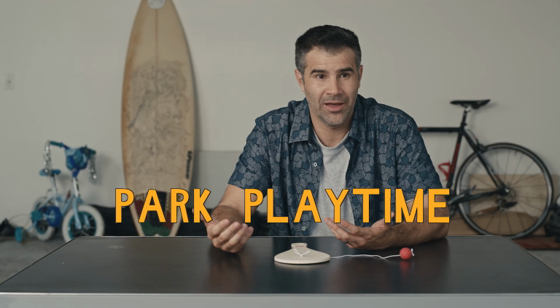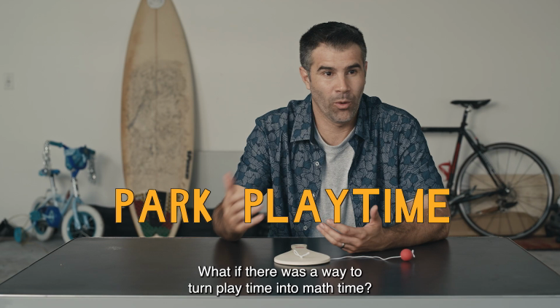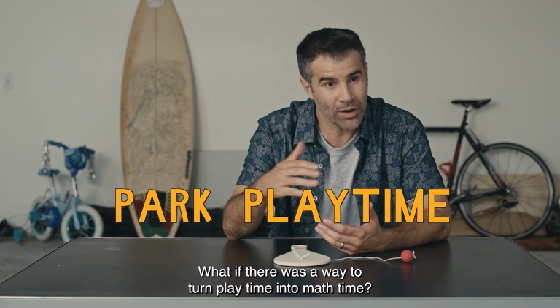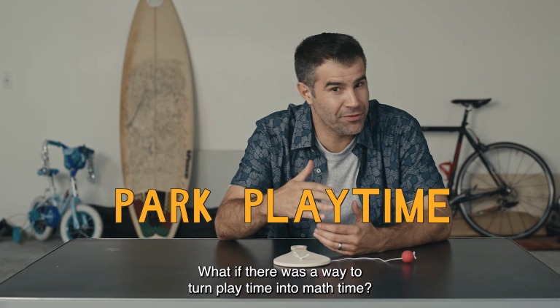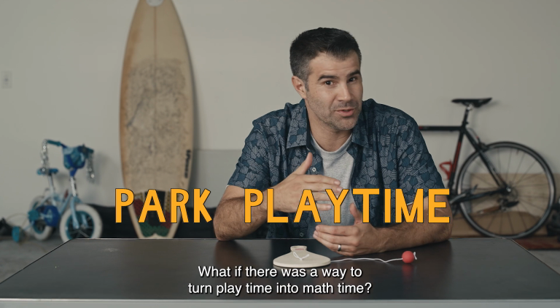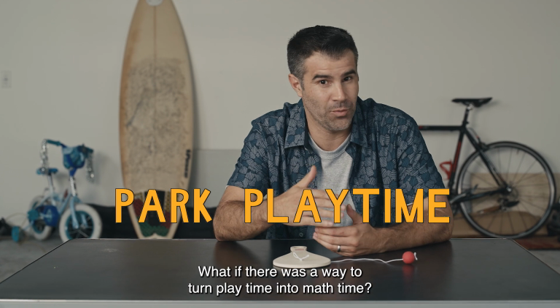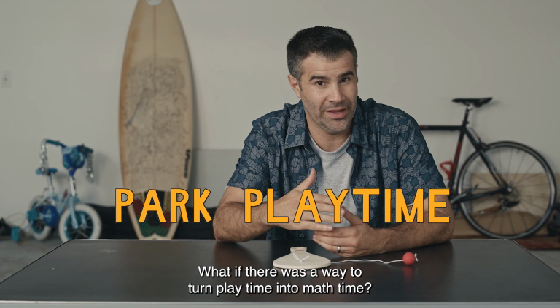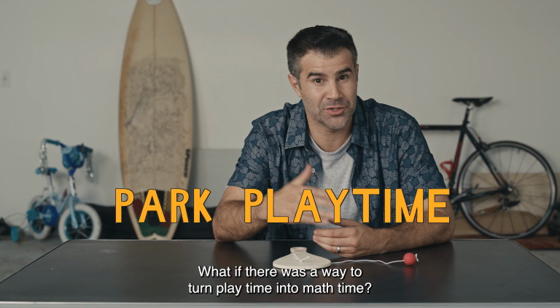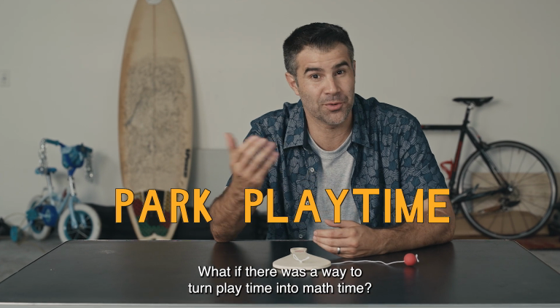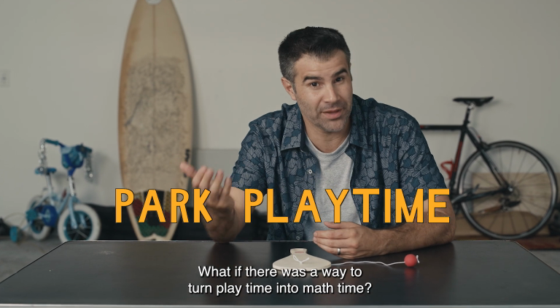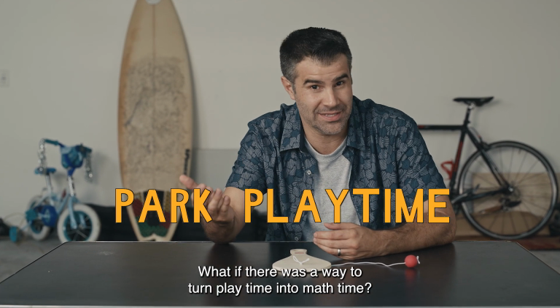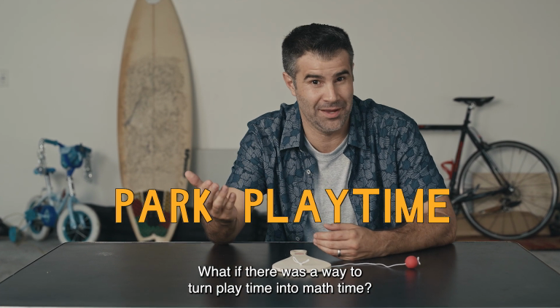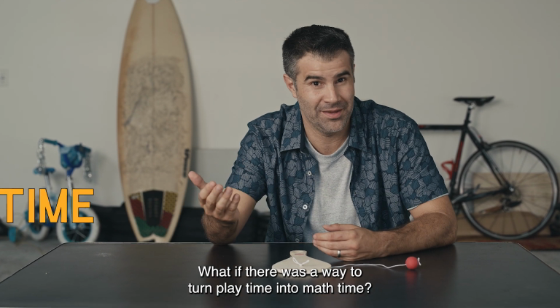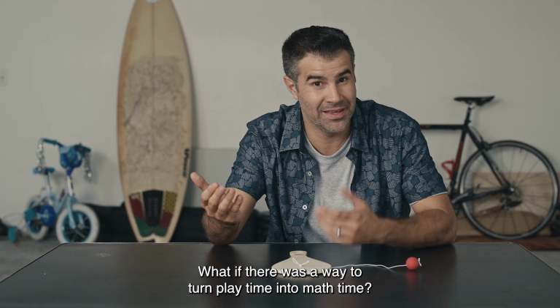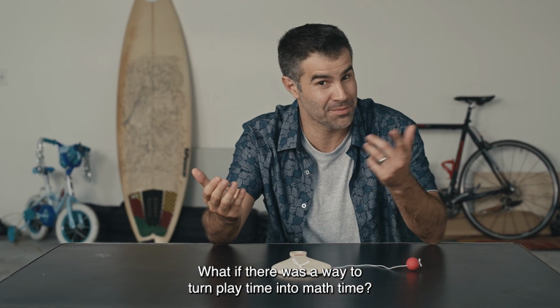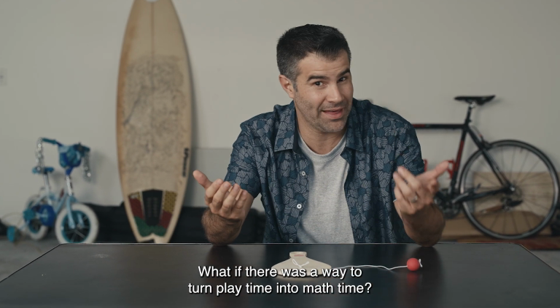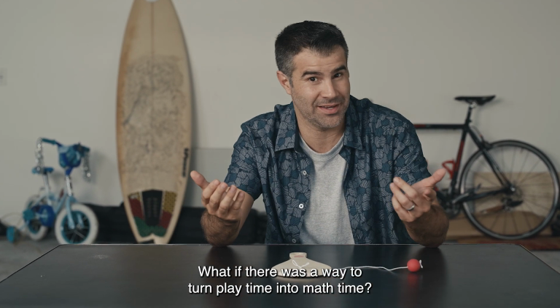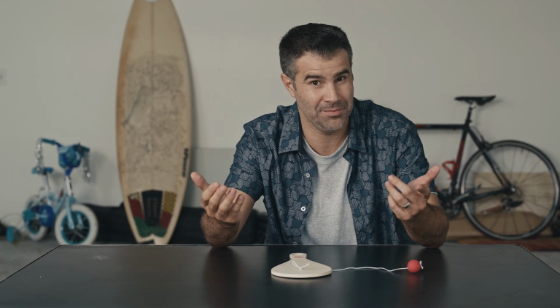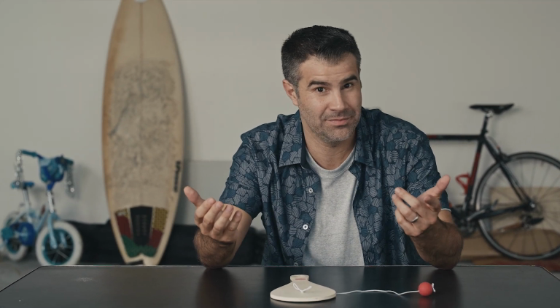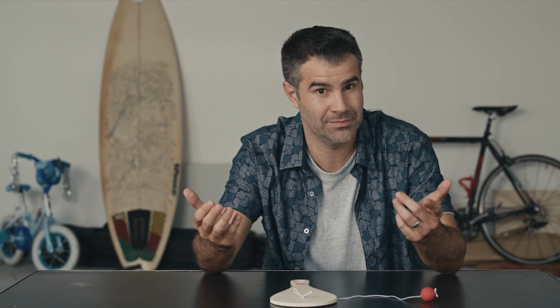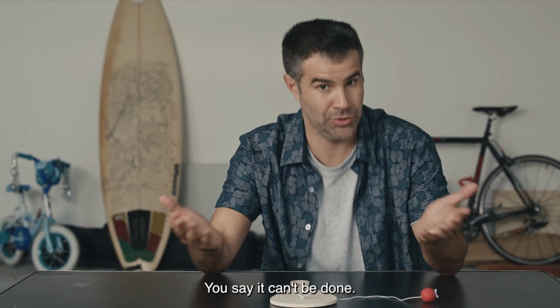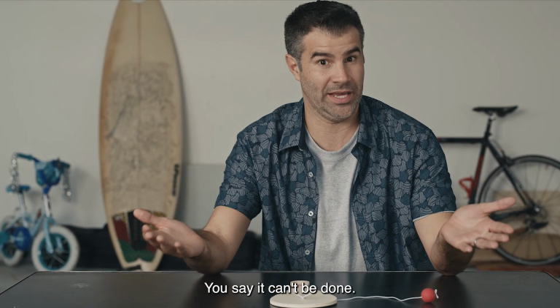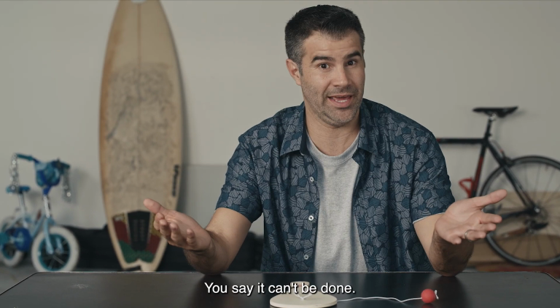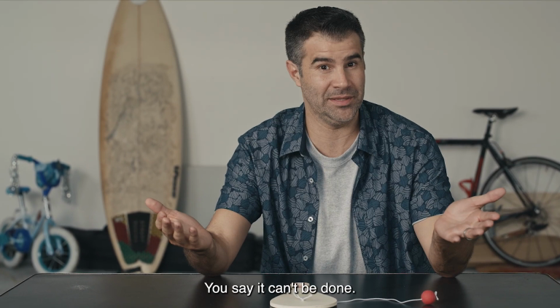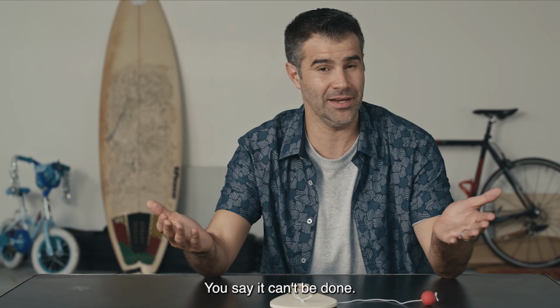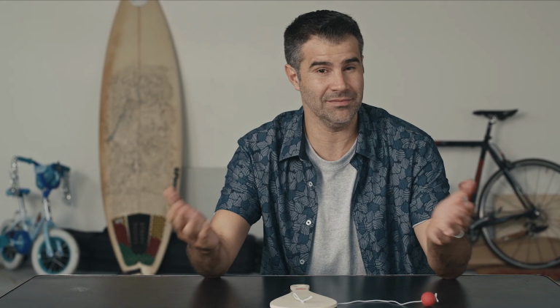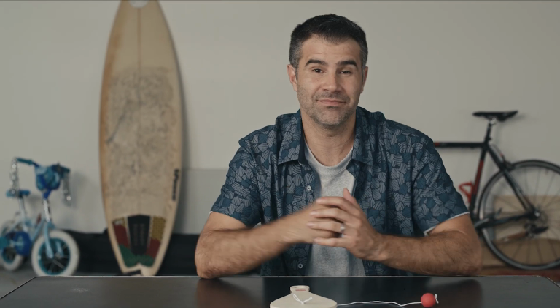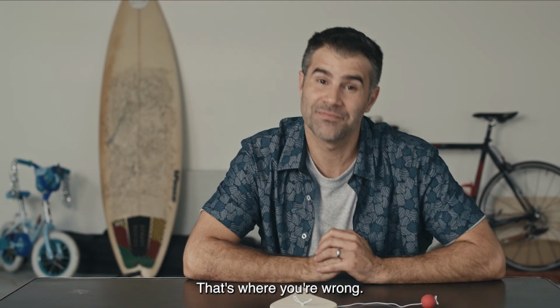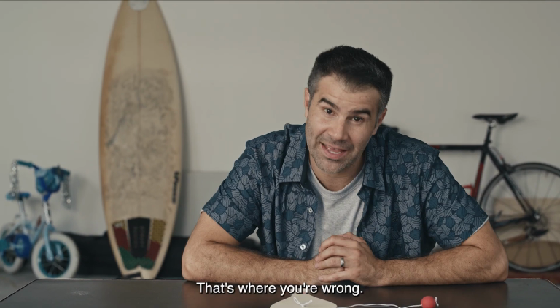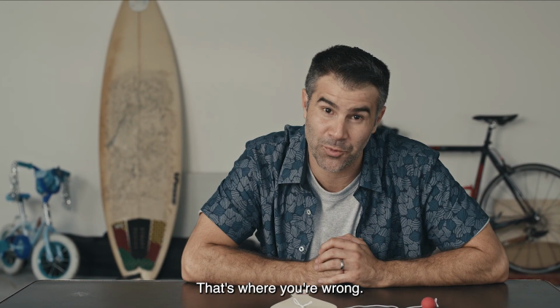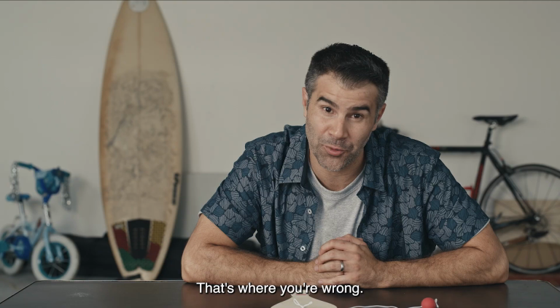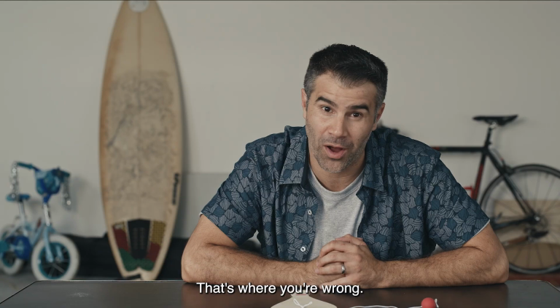What if there was a way to turn playtime into math time? You say it can't be done? That's where you're wrong.